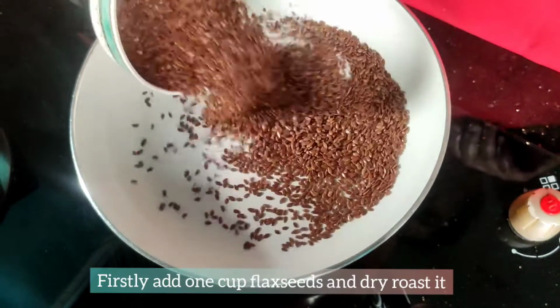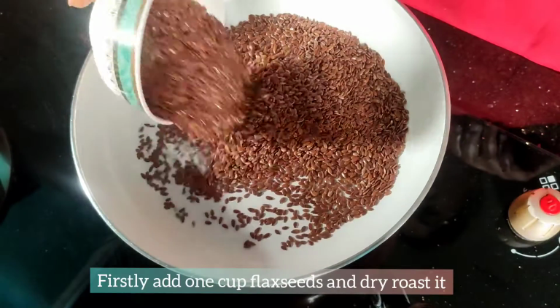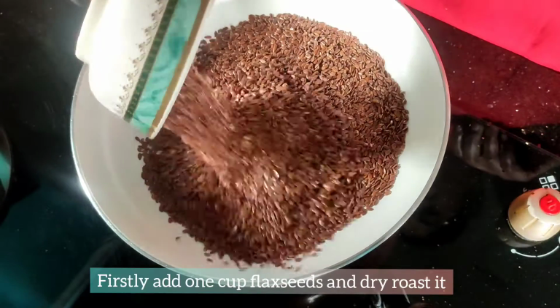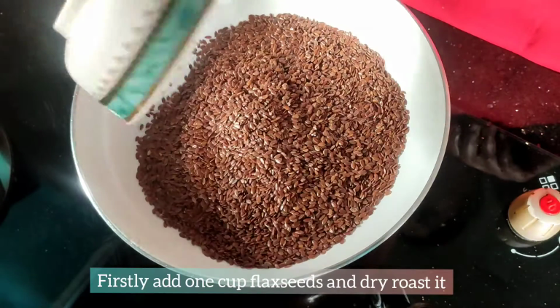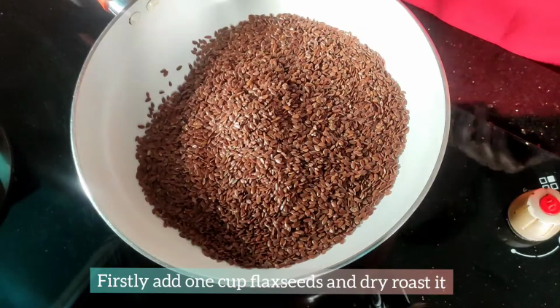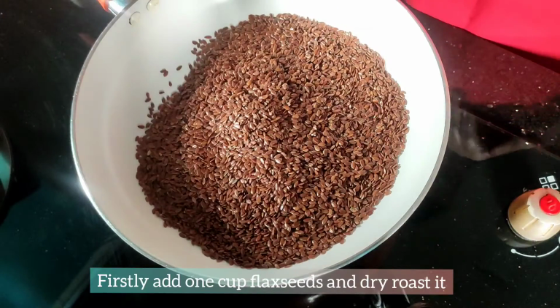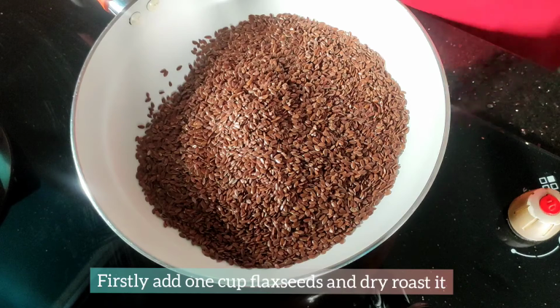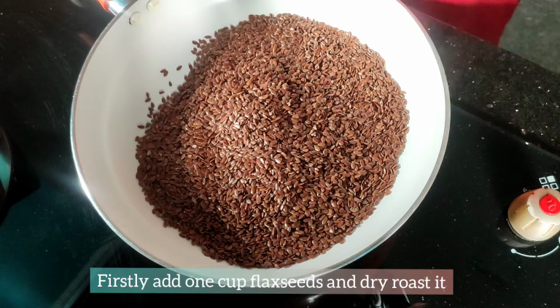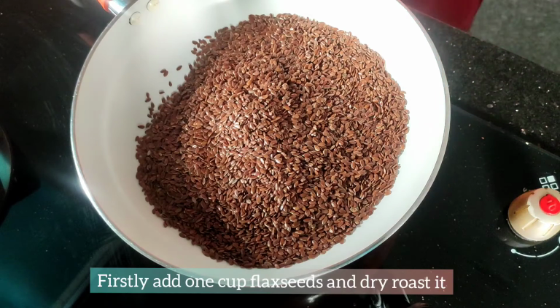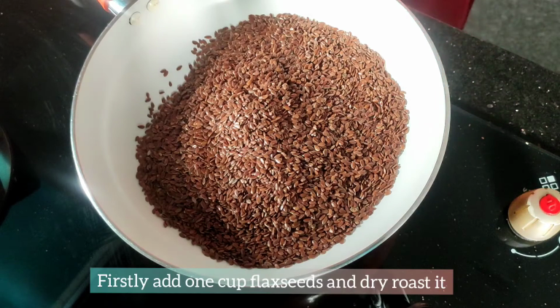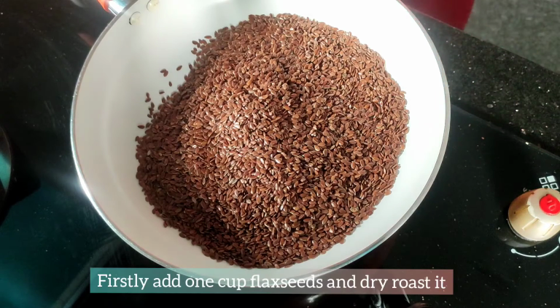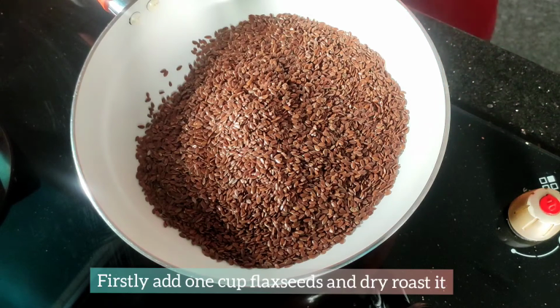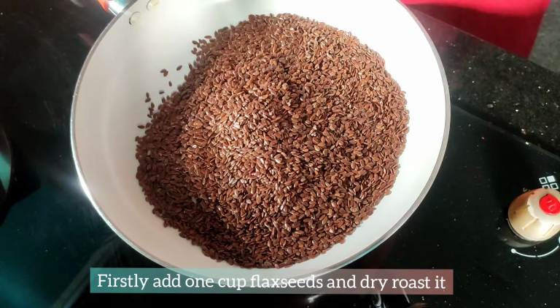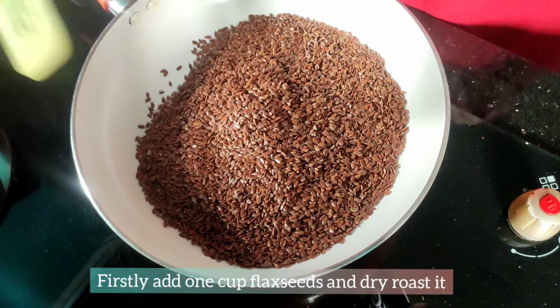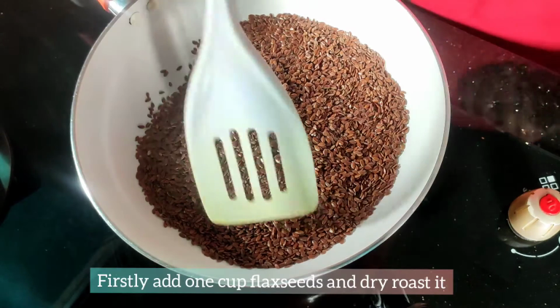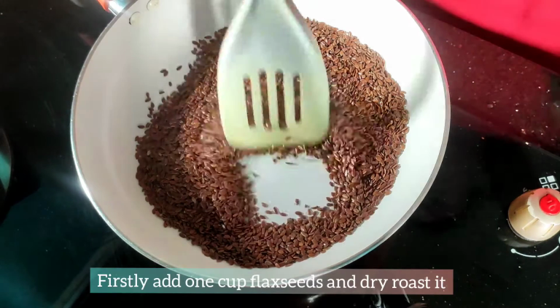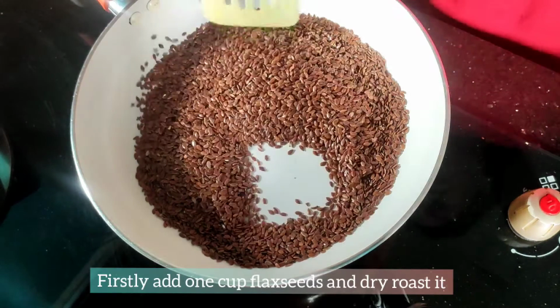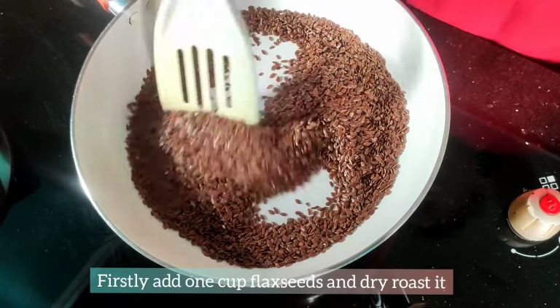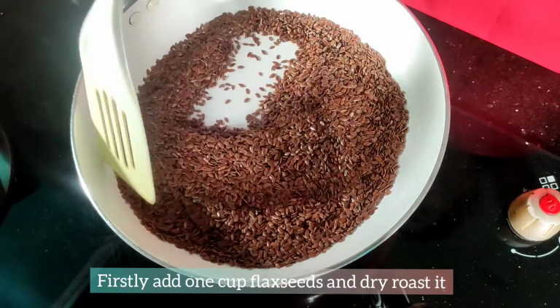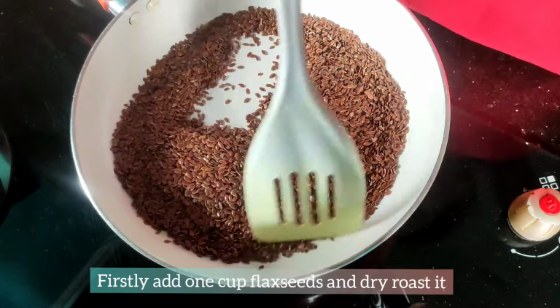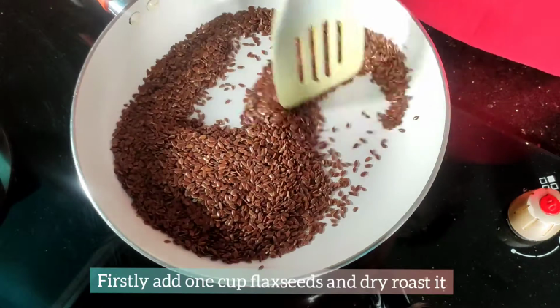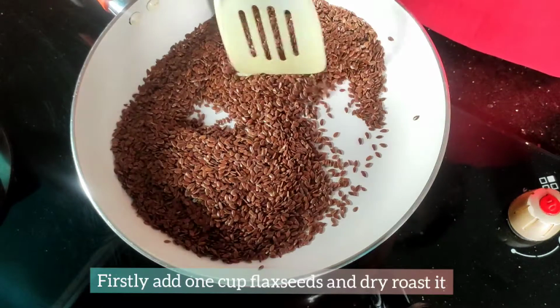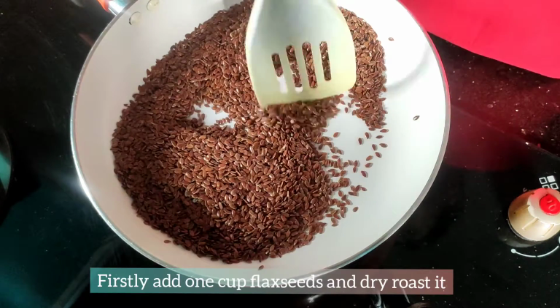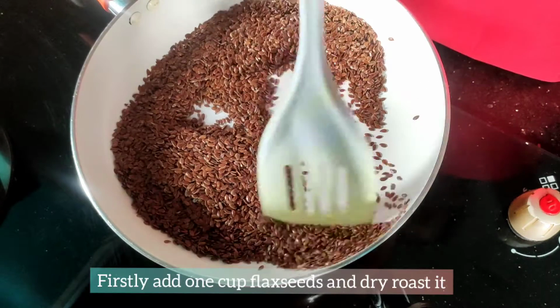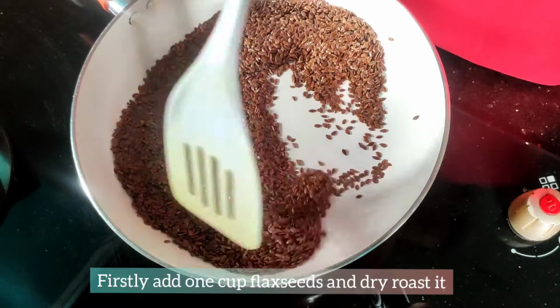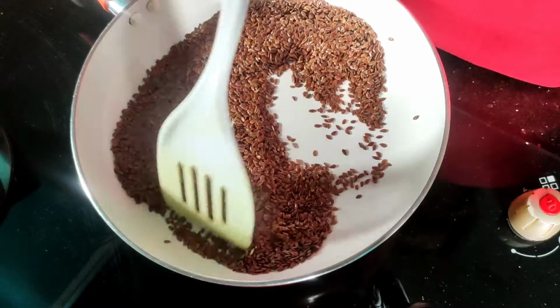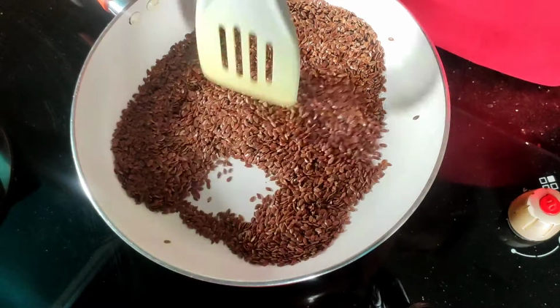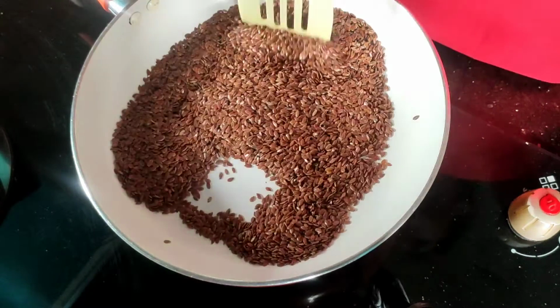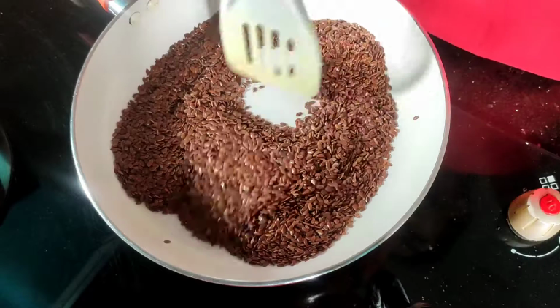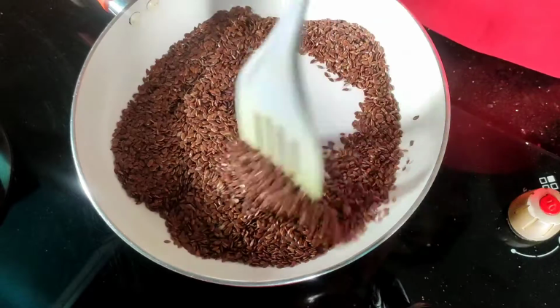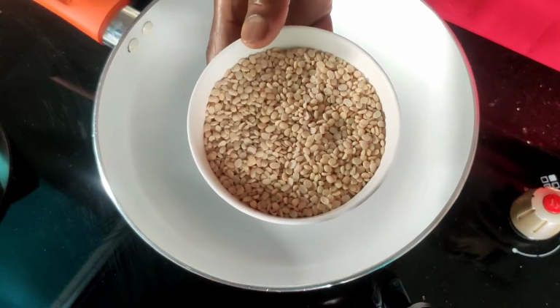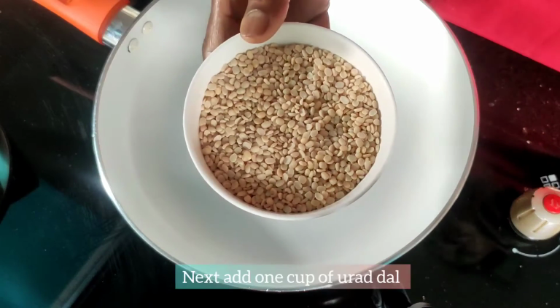First, take one cup of flax seeds. Fry it — dry roast it without oil.